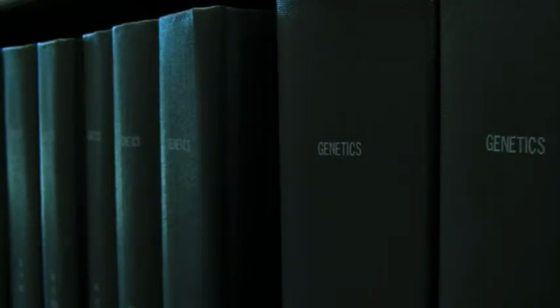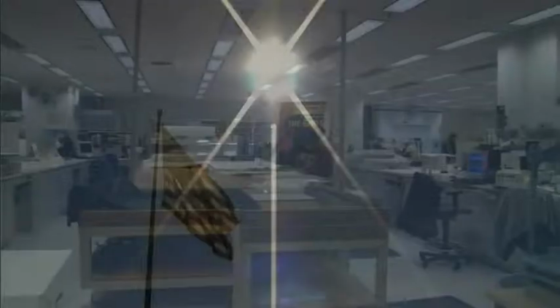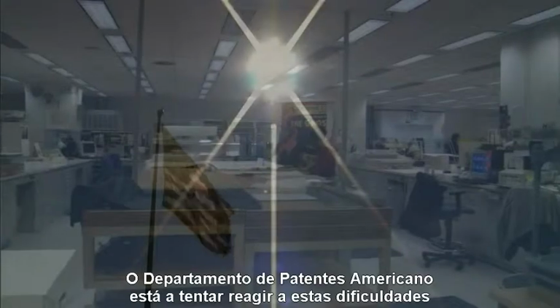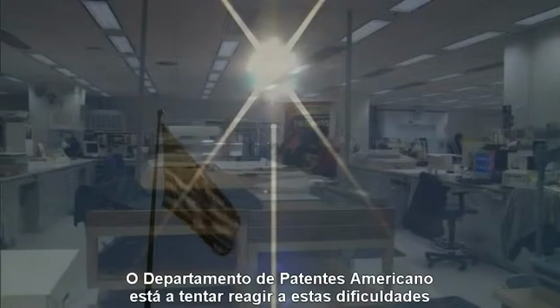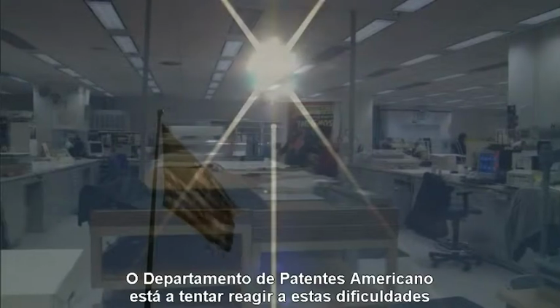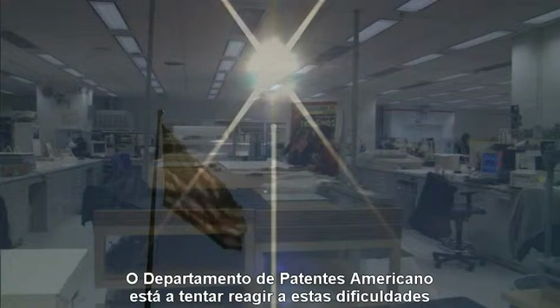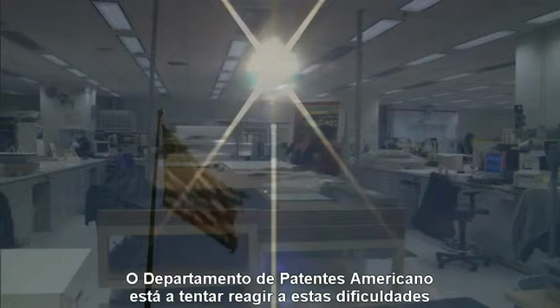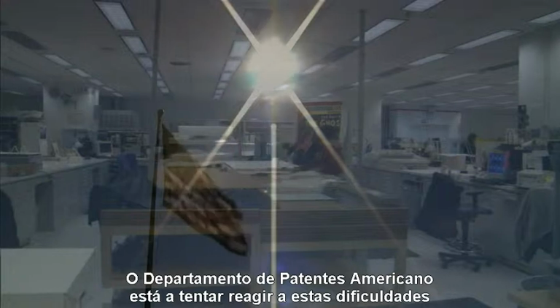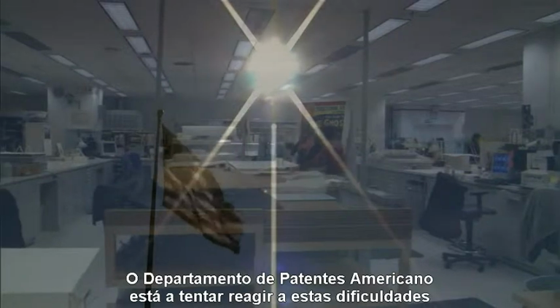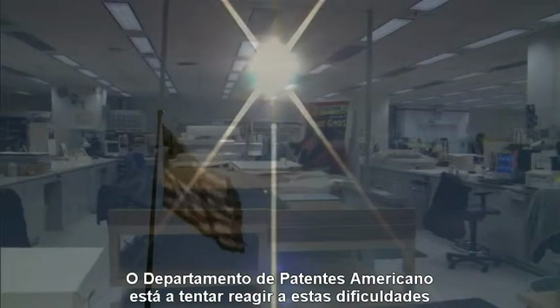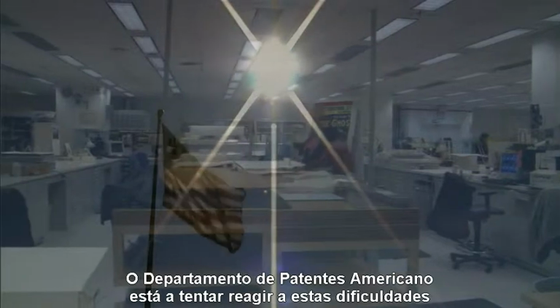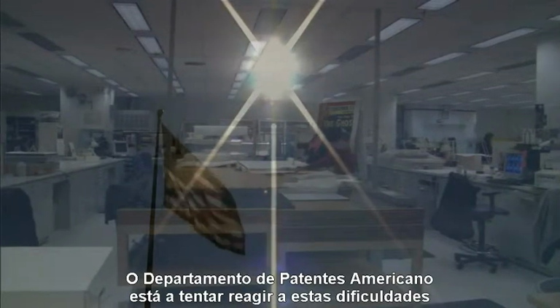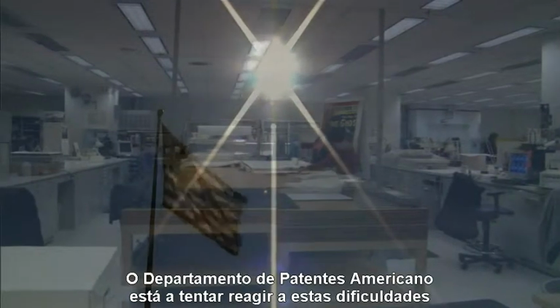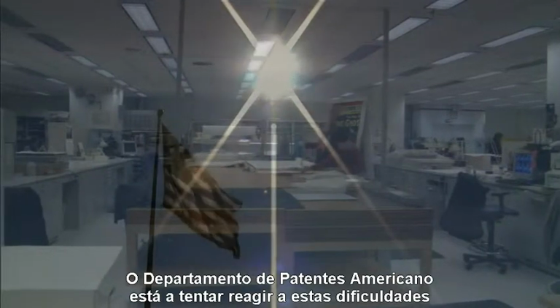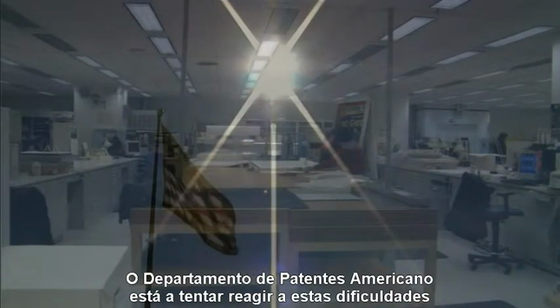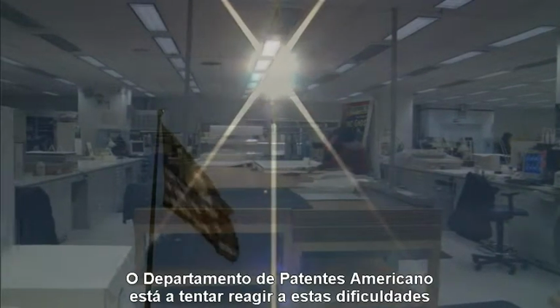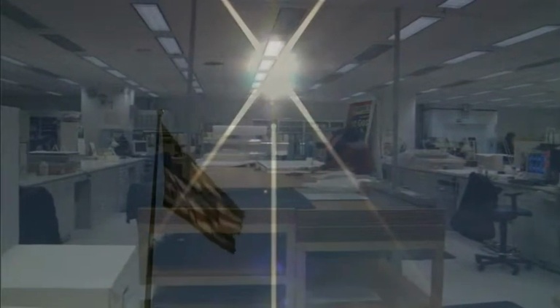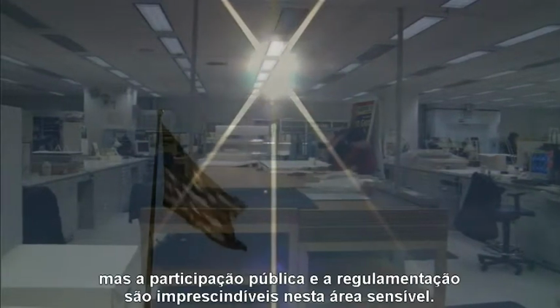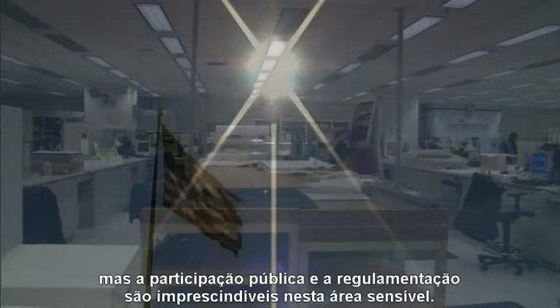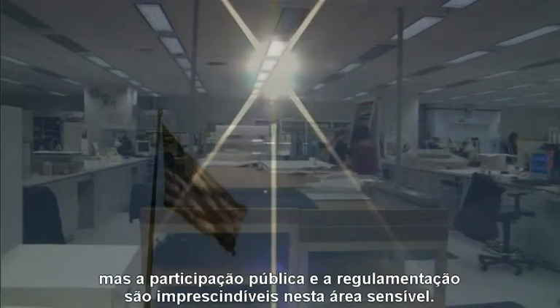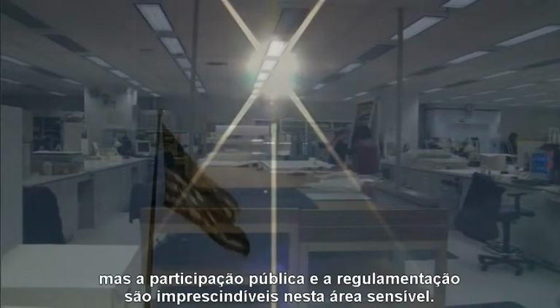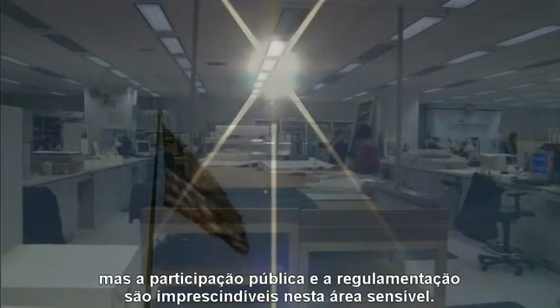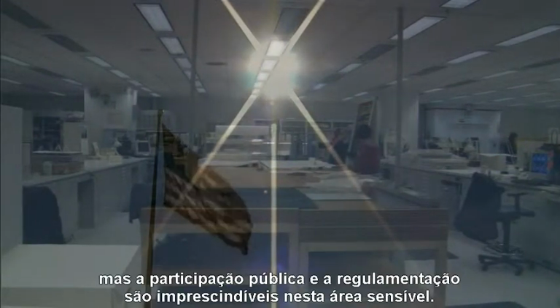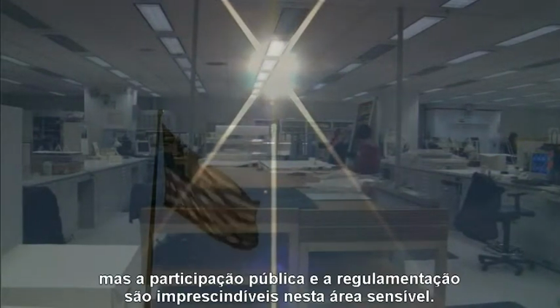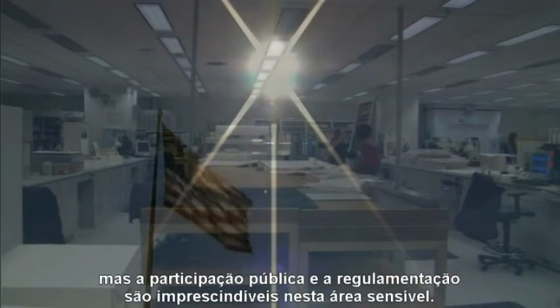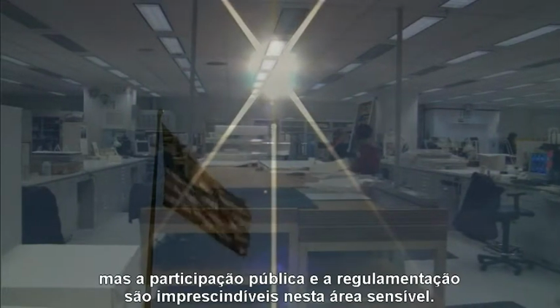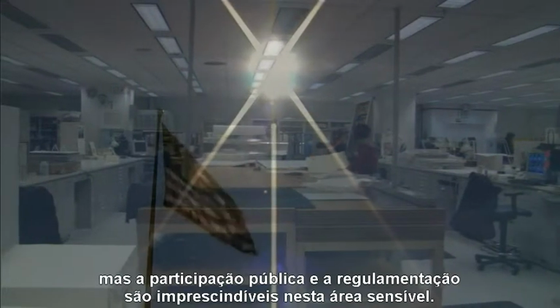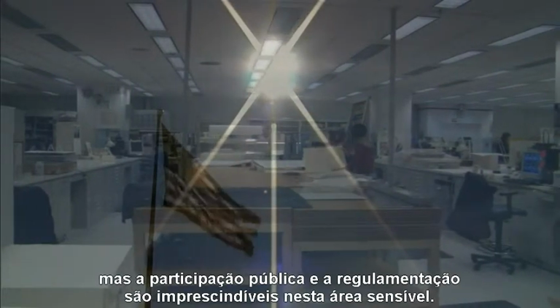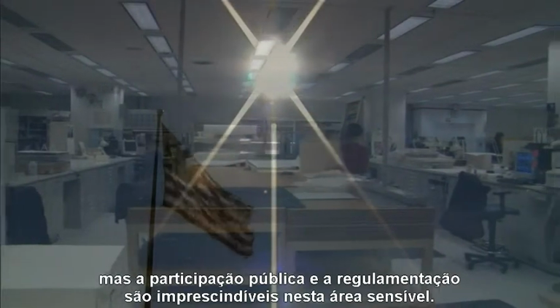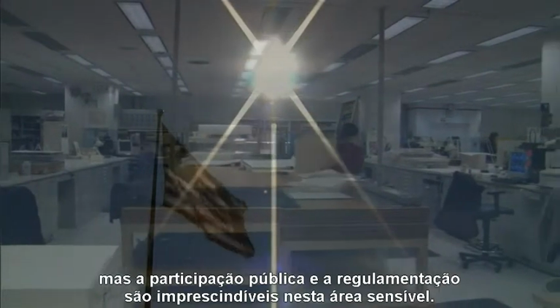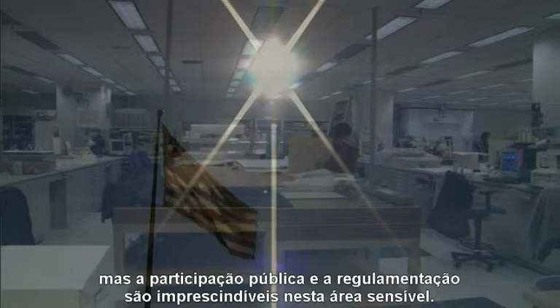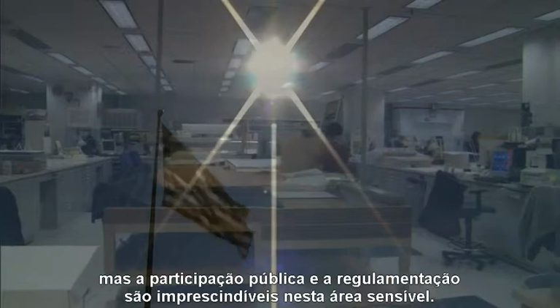The U.S. patent office is trying to react to these difficulties, but public knowledge and oversight is a must in this sensitive area.